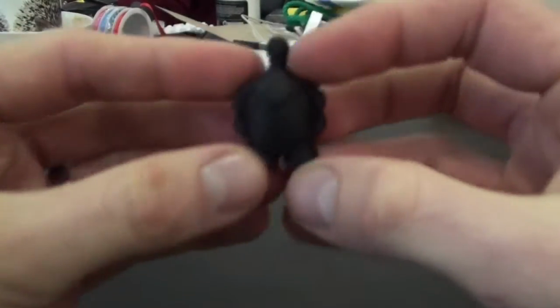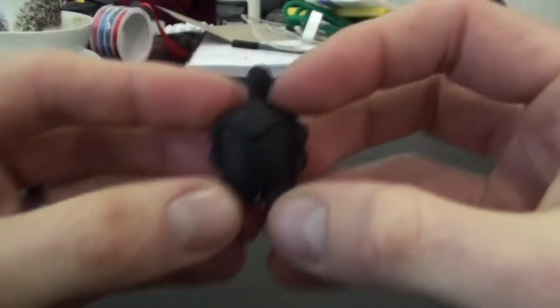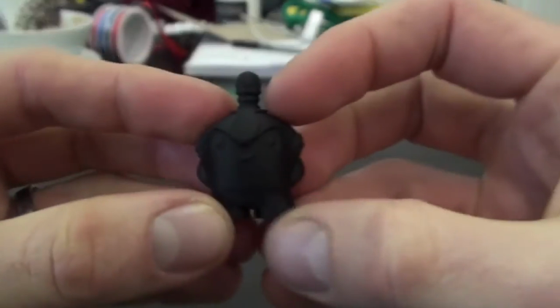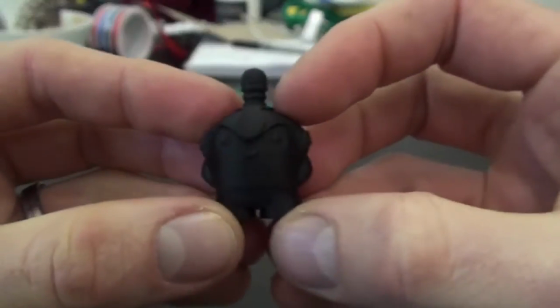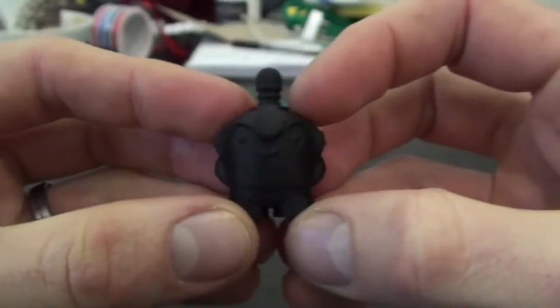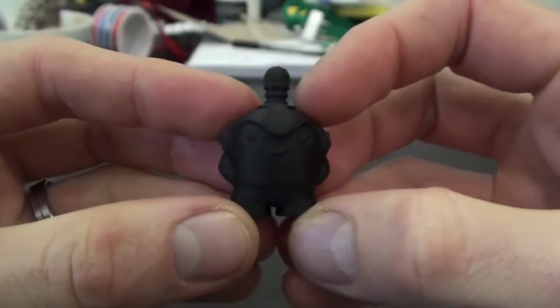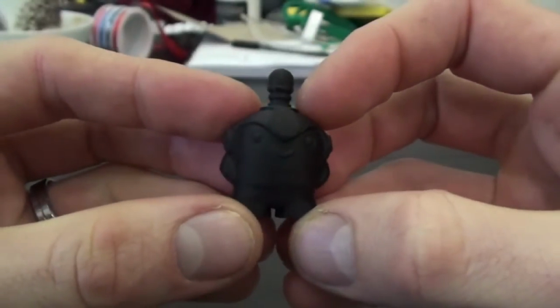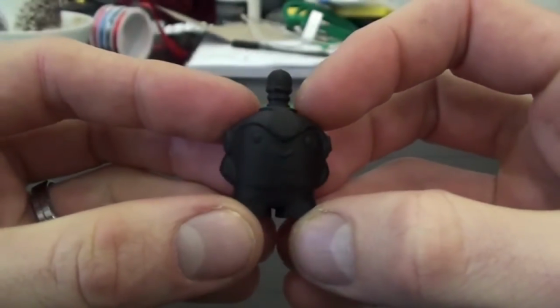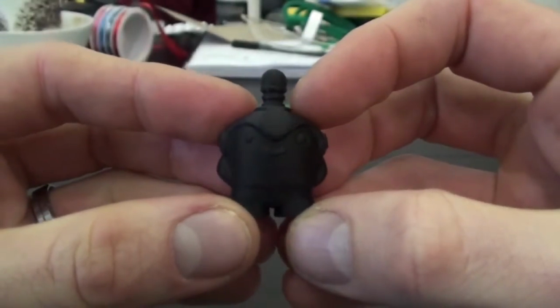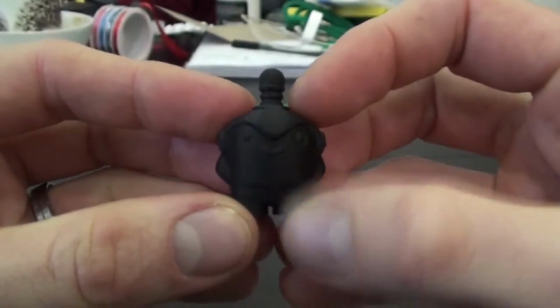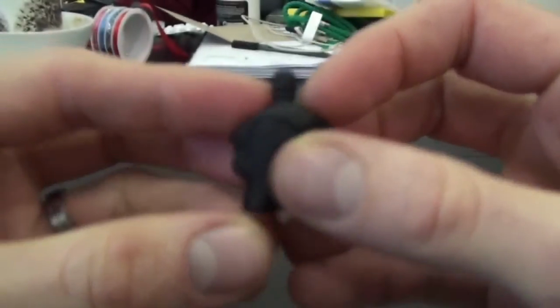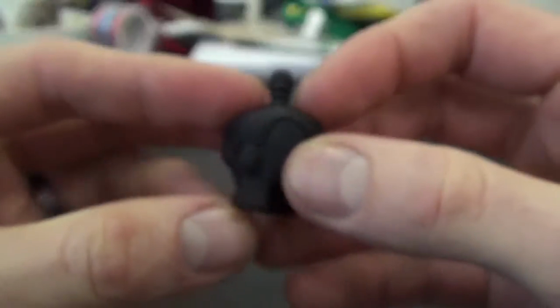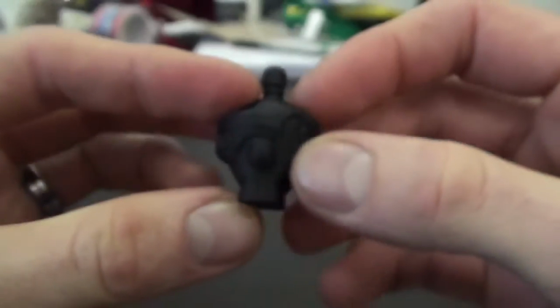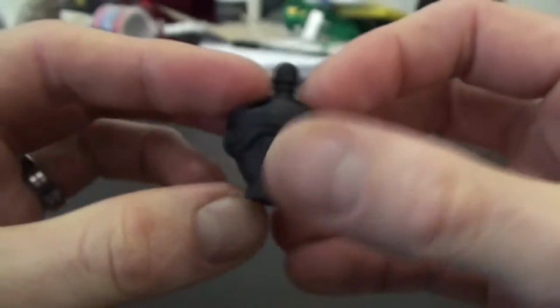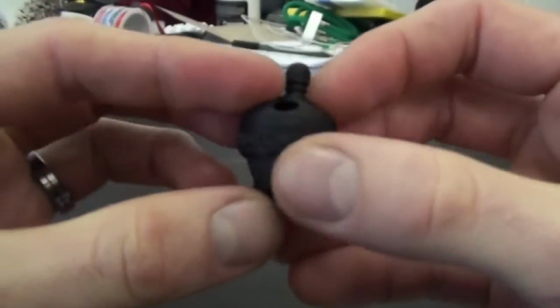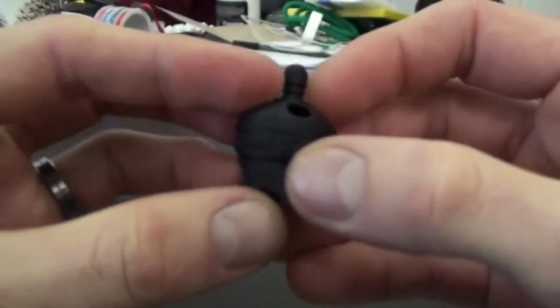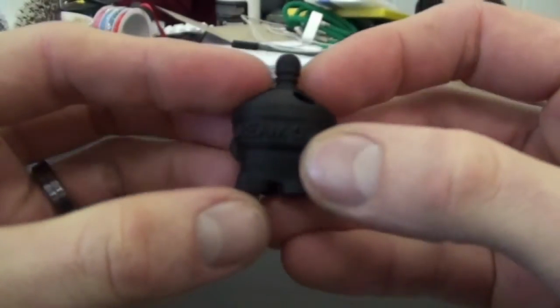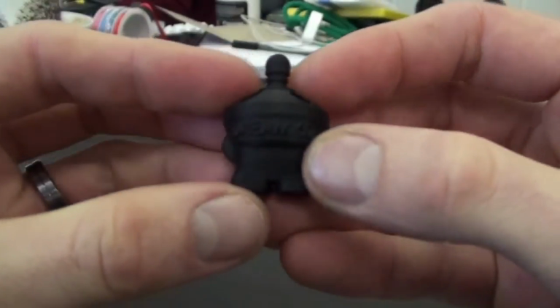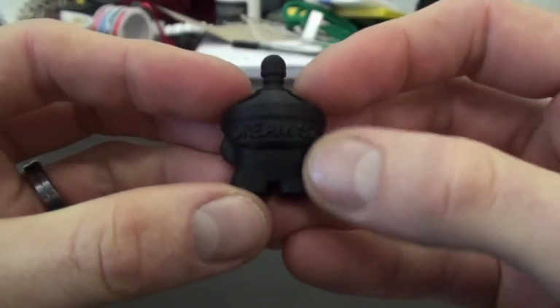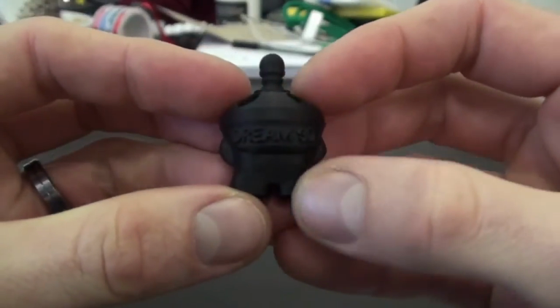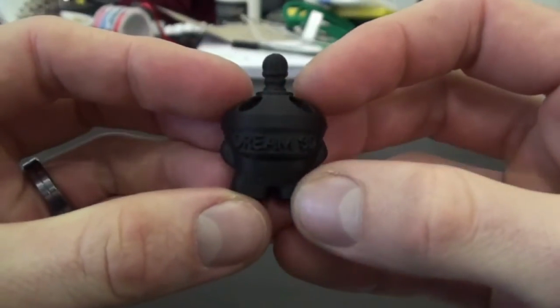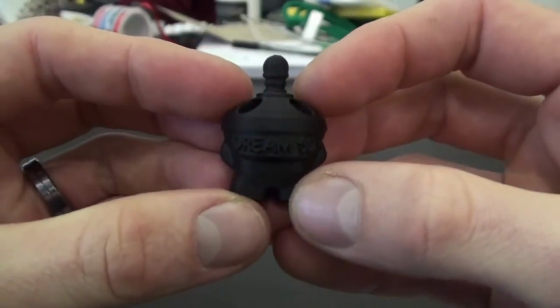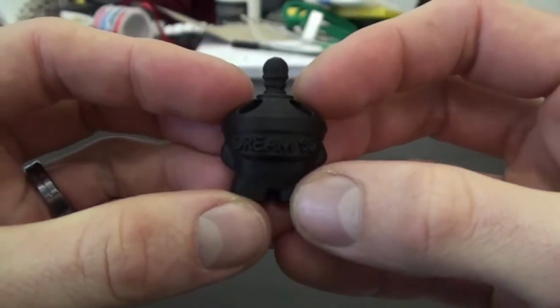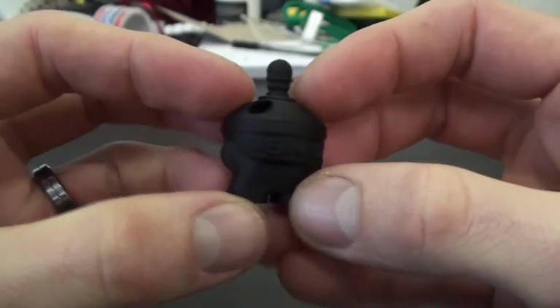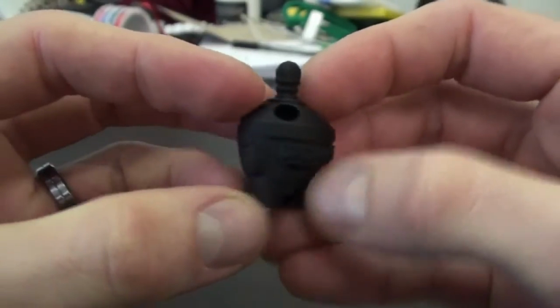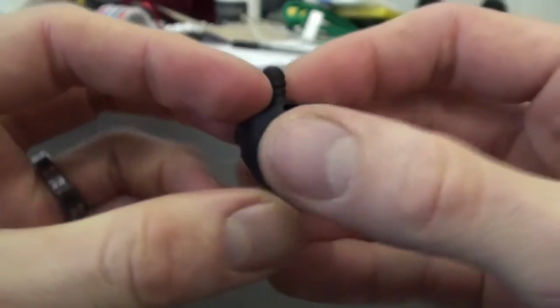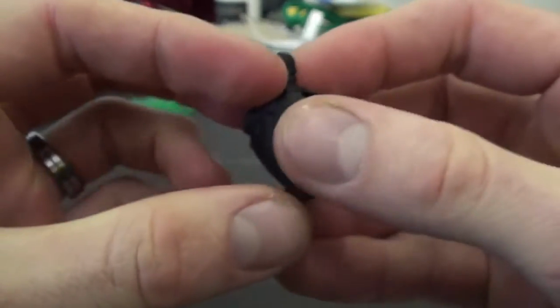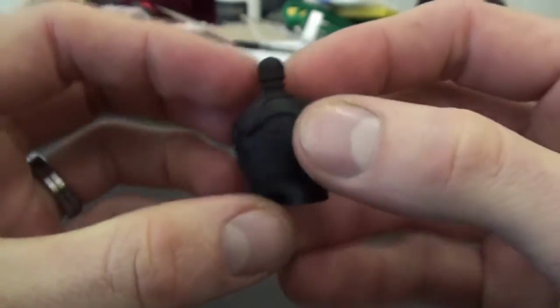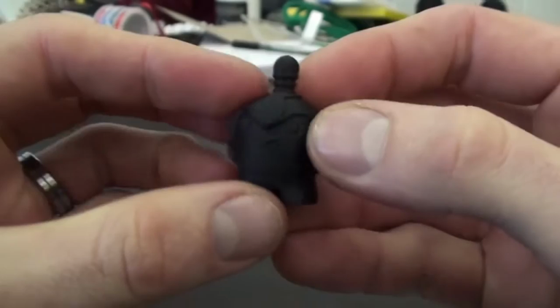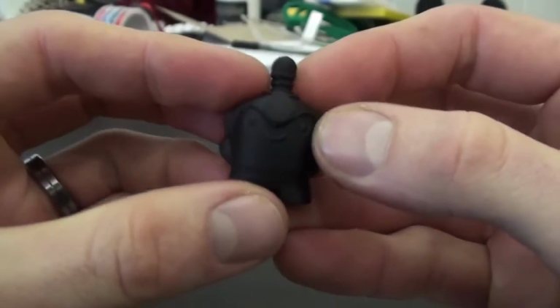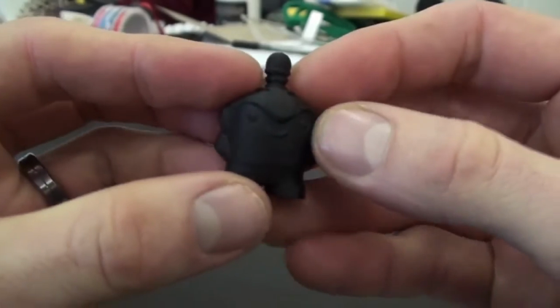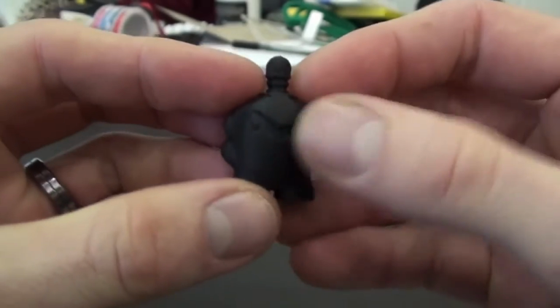For this test we are using our Dreamo keyring, which was printed on the Zortrax M200 in black ZABS.